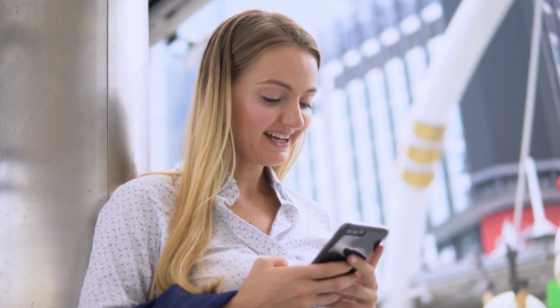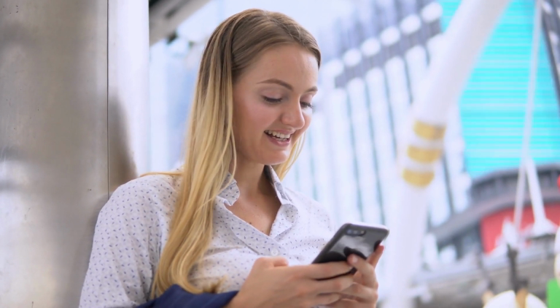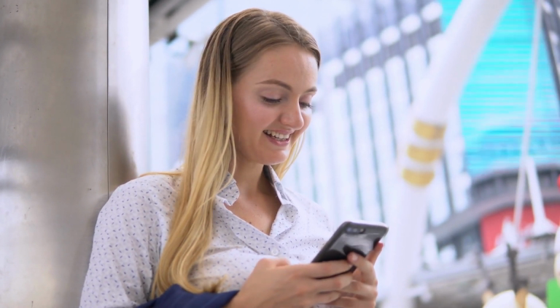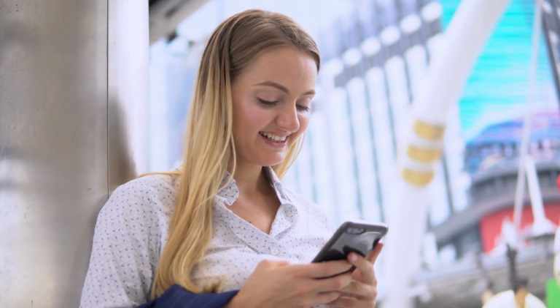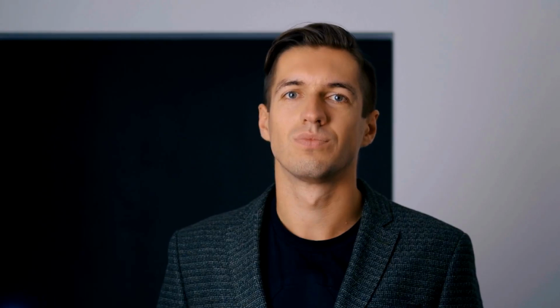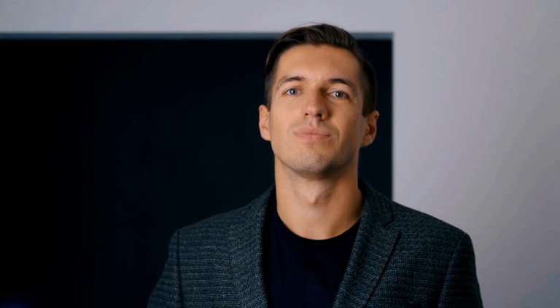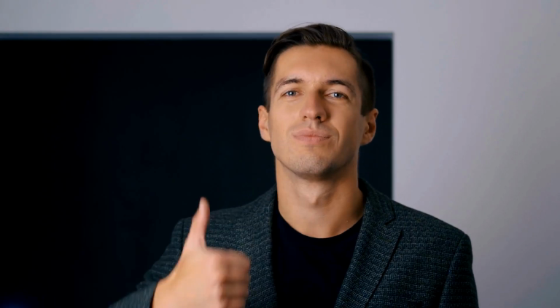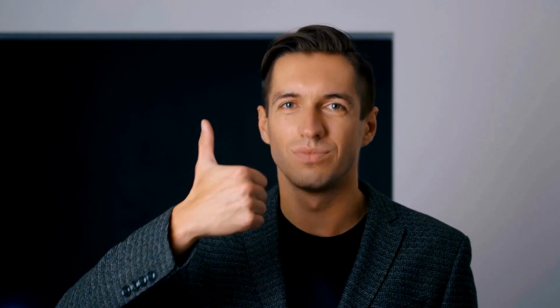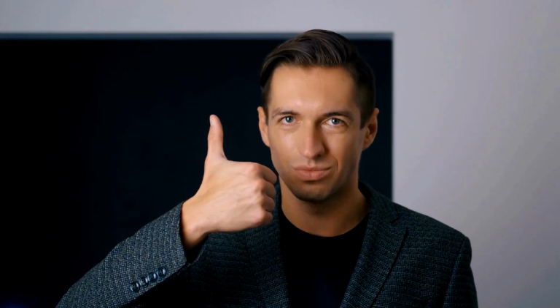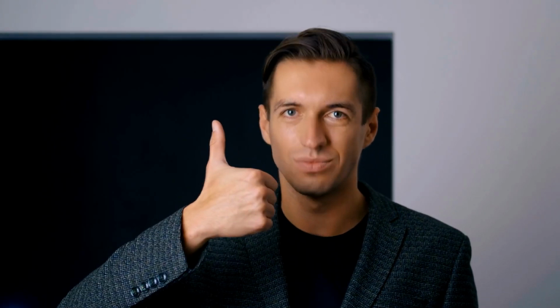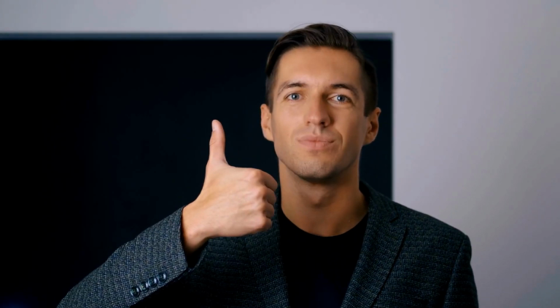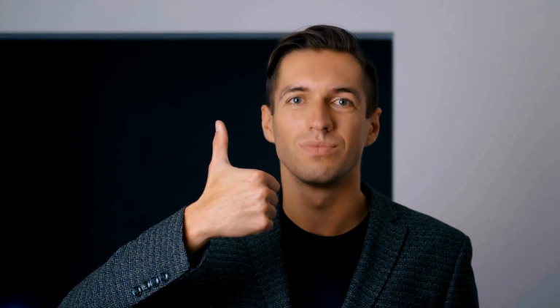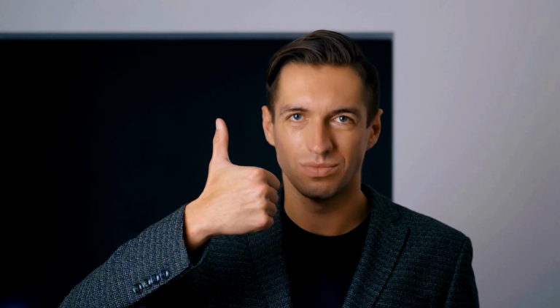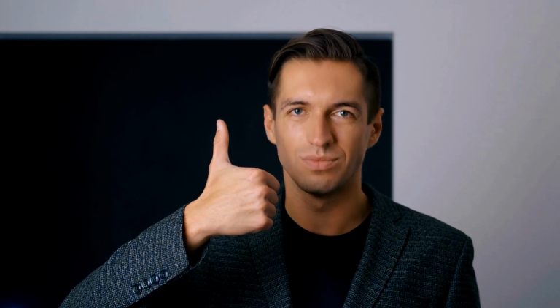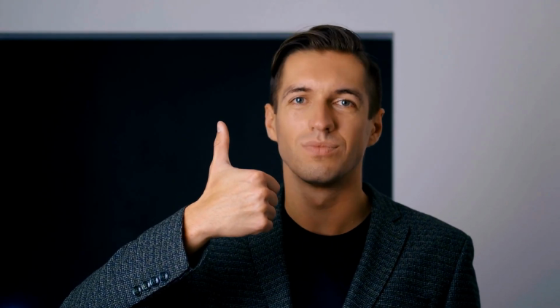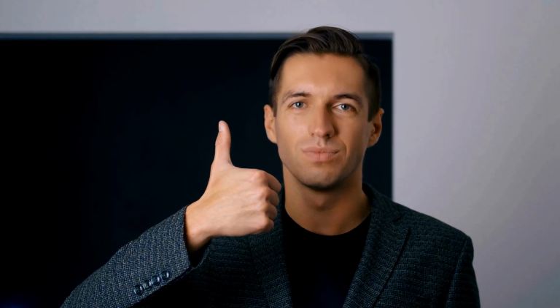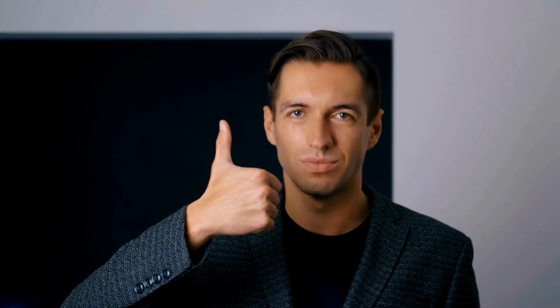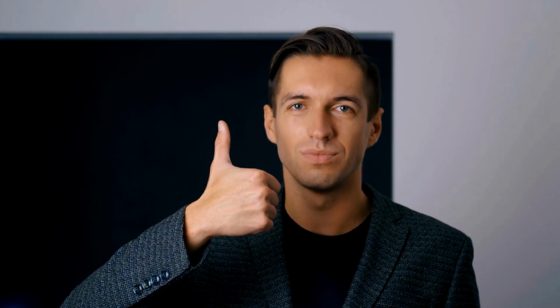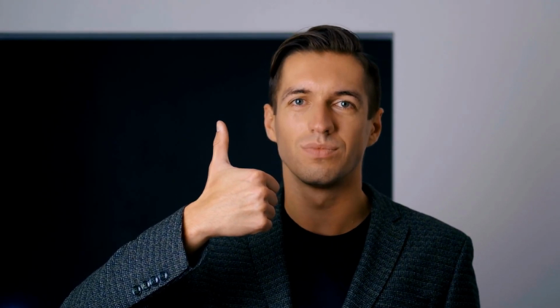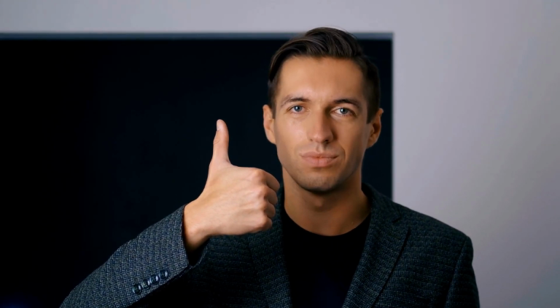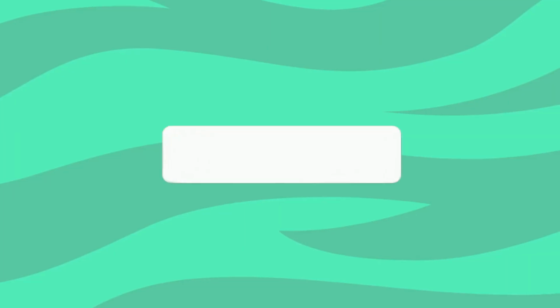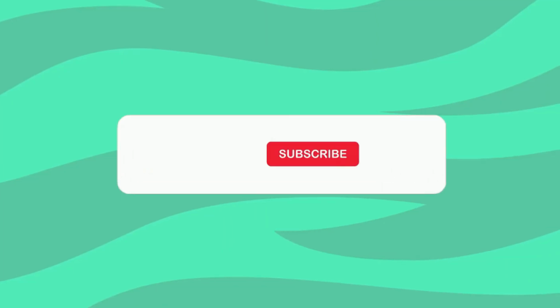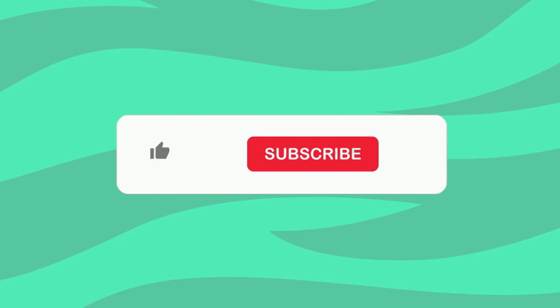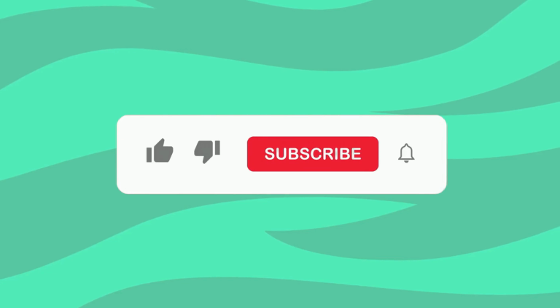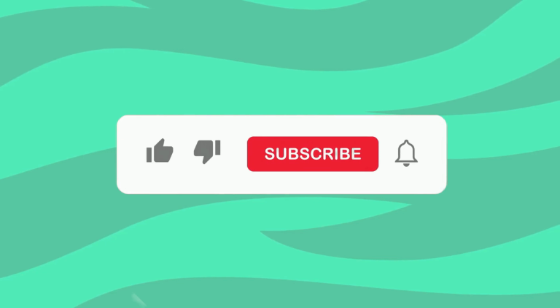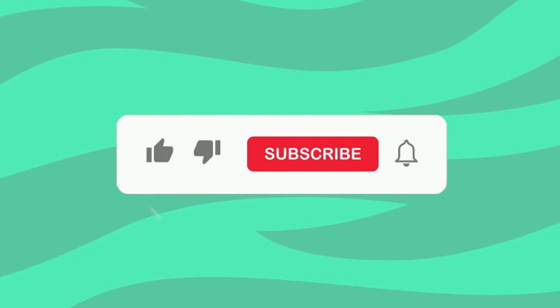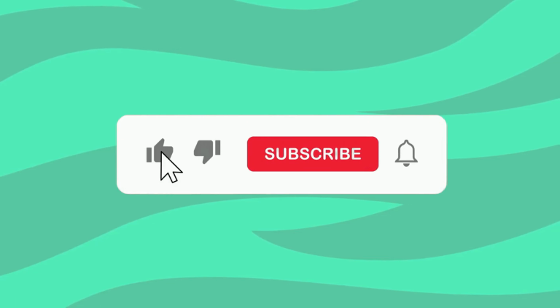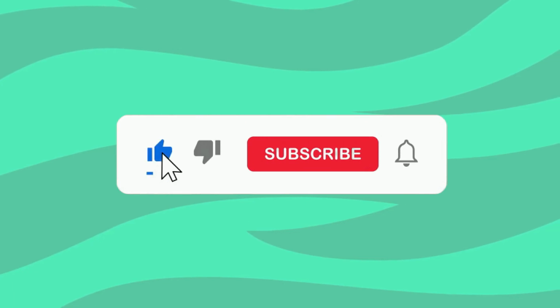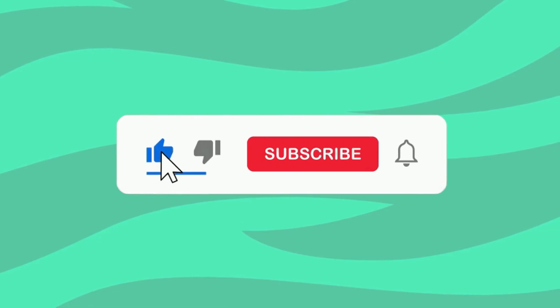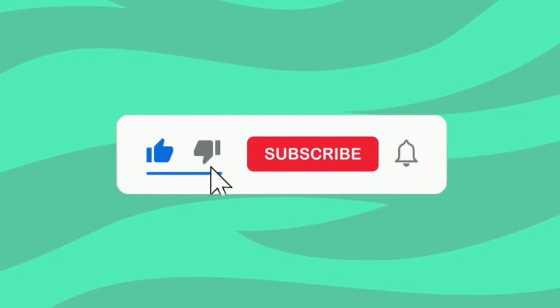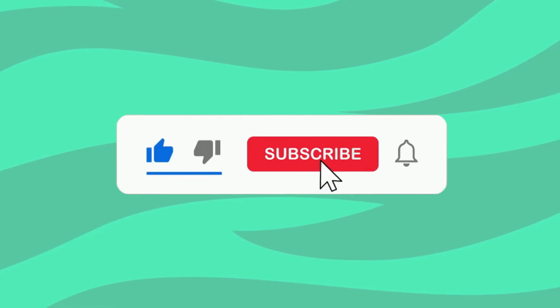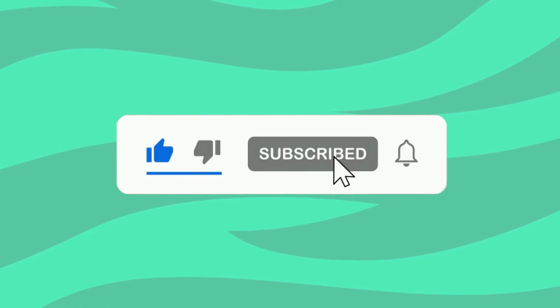That's it for today's tutorial. We hope you got what you need — like and subscribe for more videos like this.